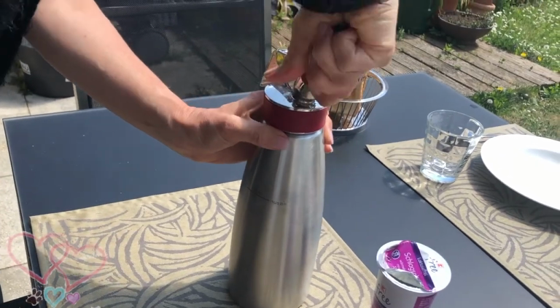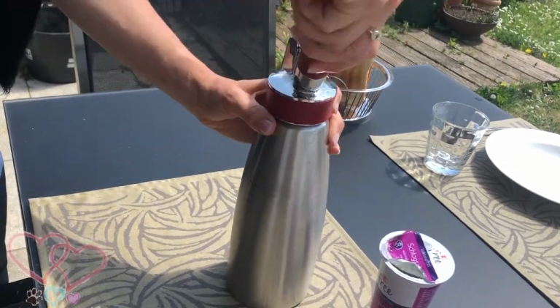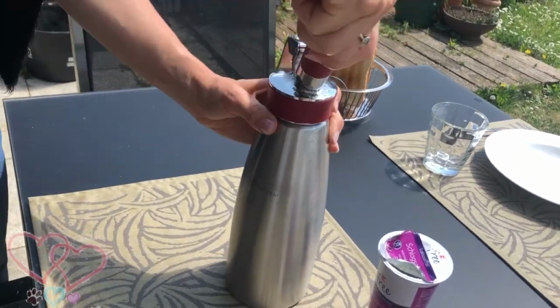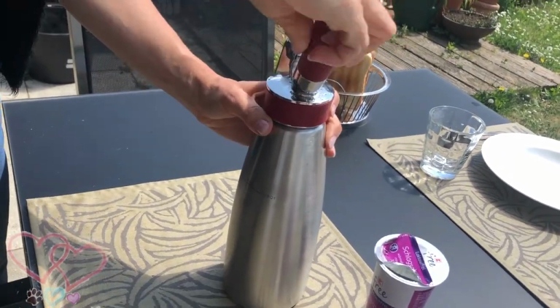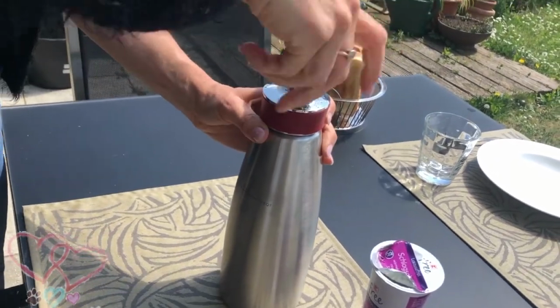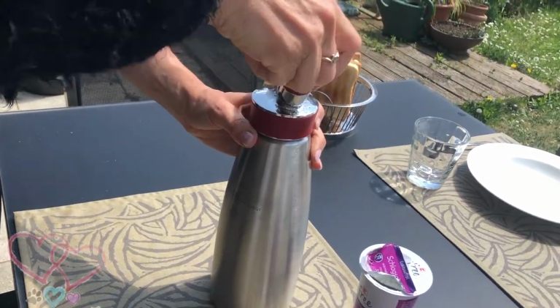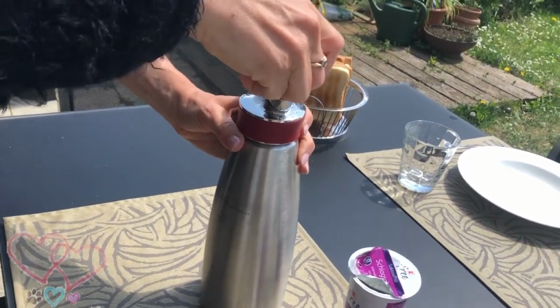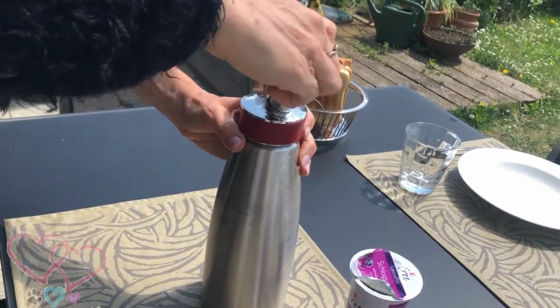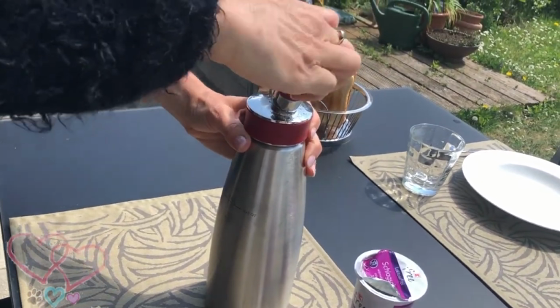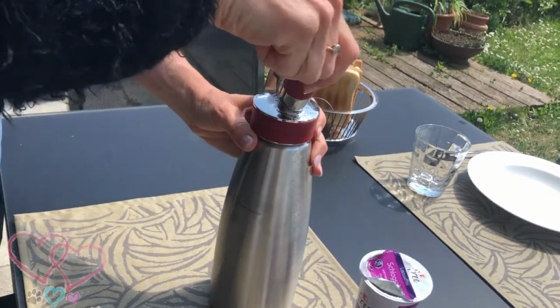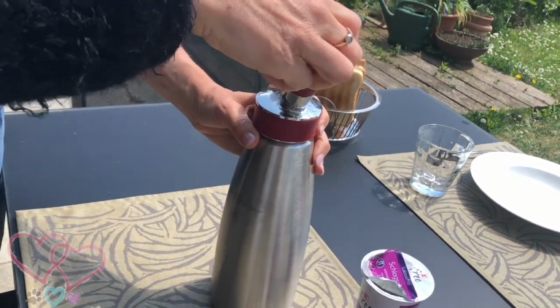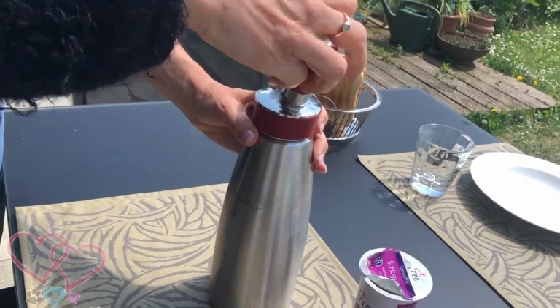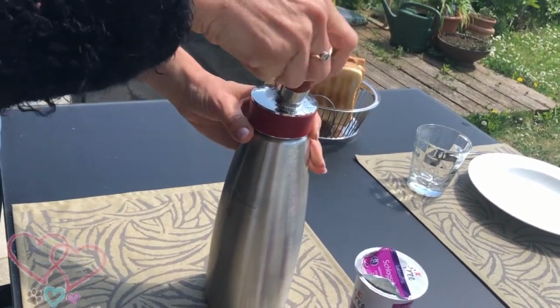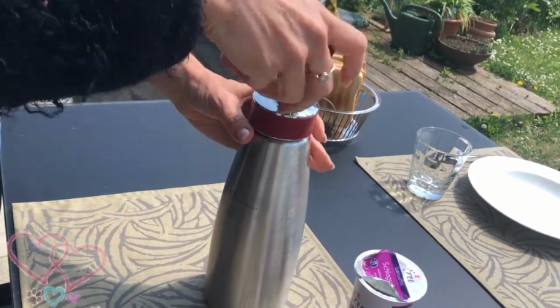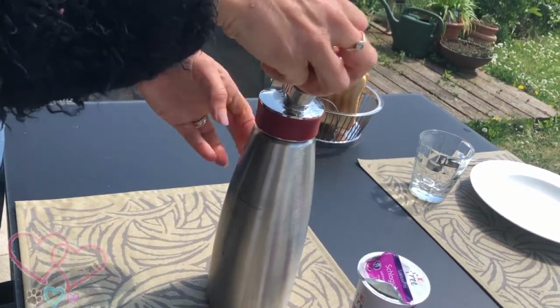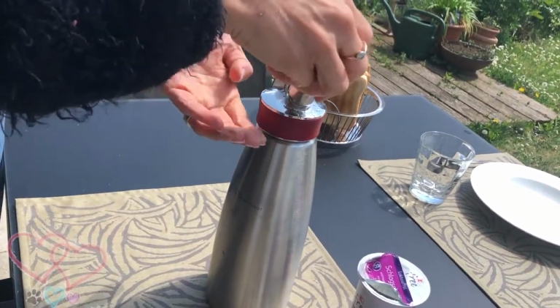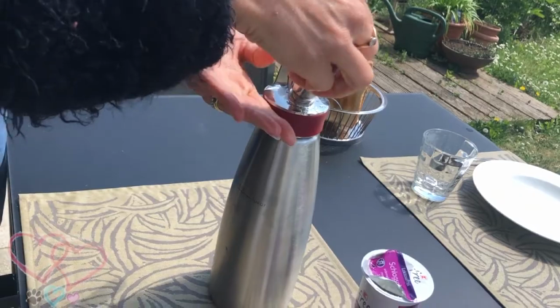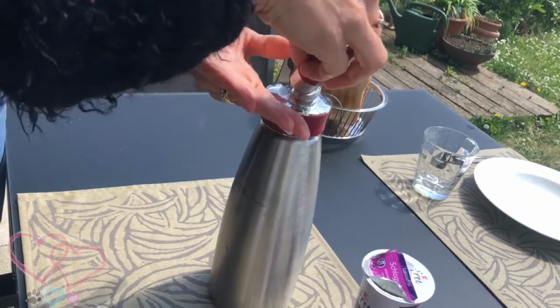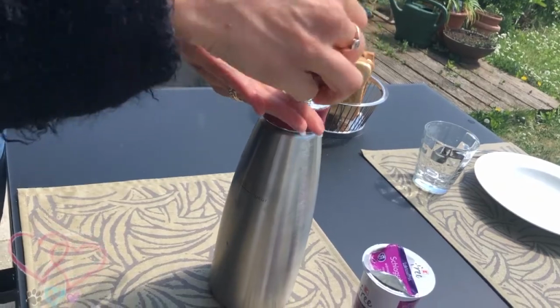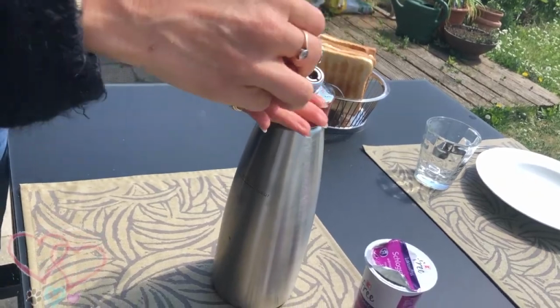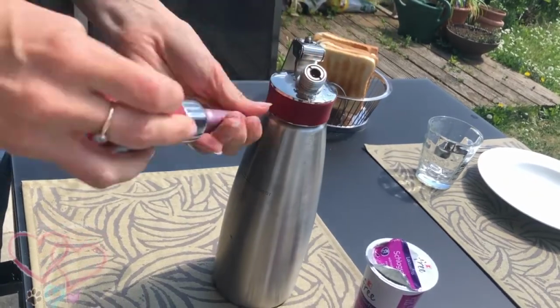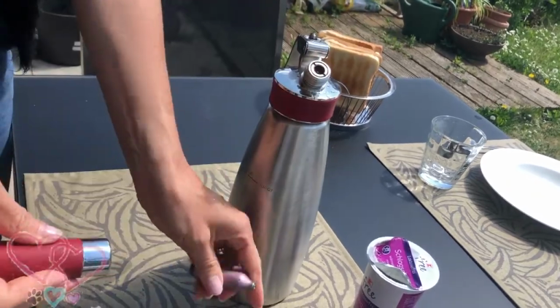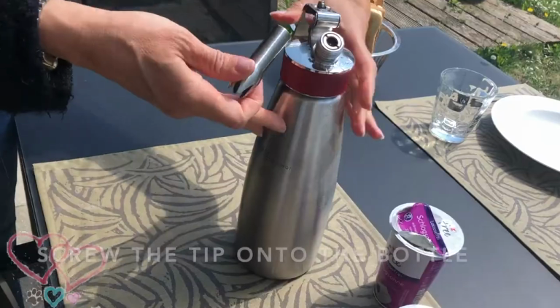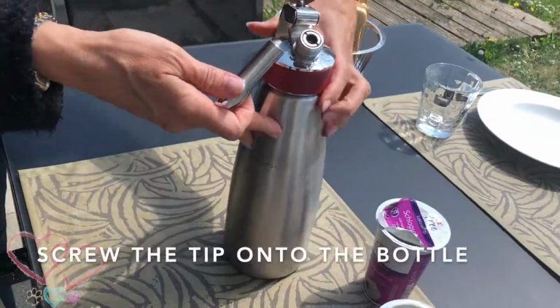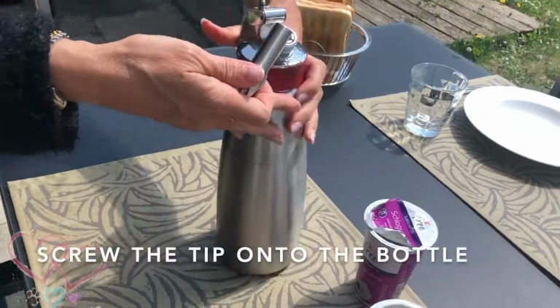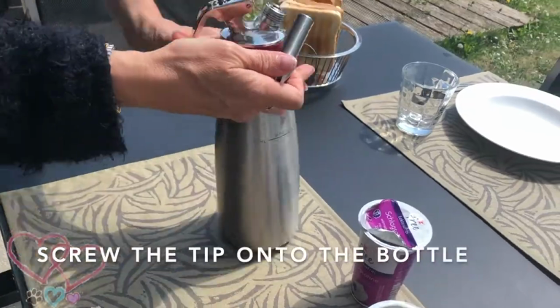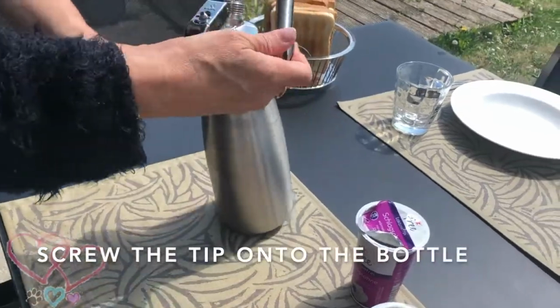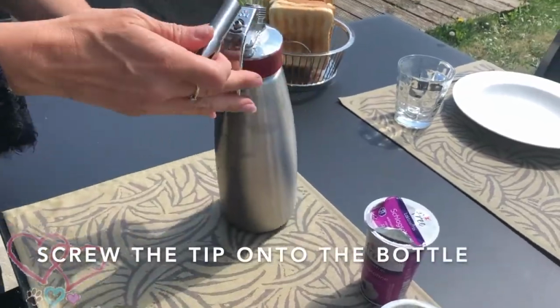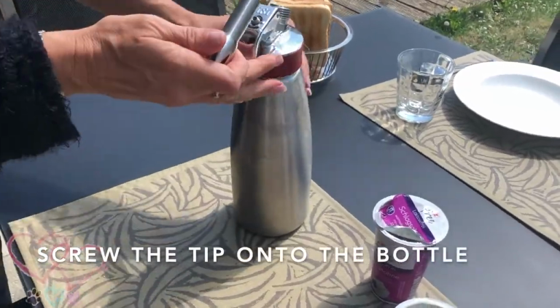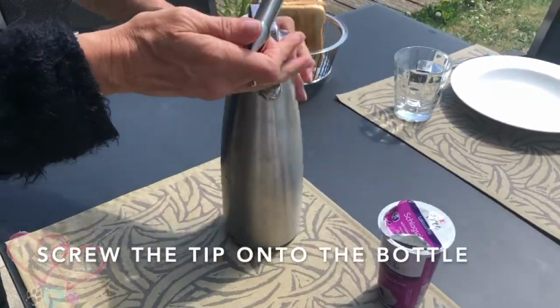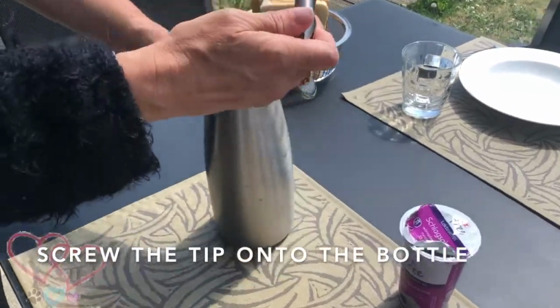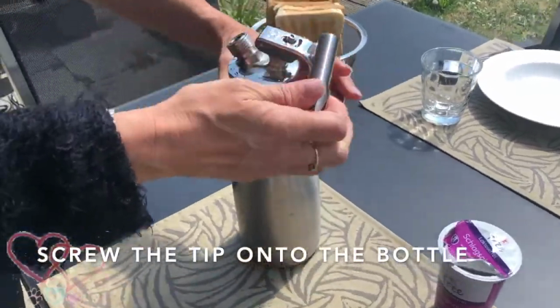Here I'm using two chargers because I have a one litre bottle. You can leave the charger on or, as I'm doing, take it off. Then screw the nozzle onto the bottle.